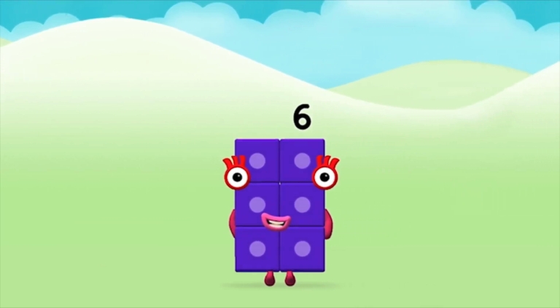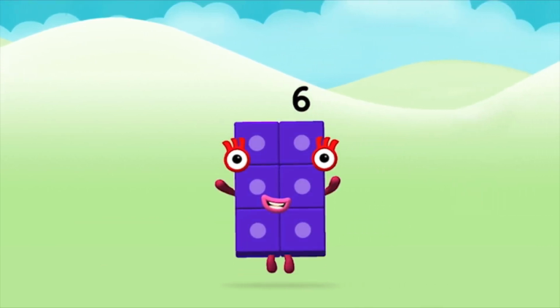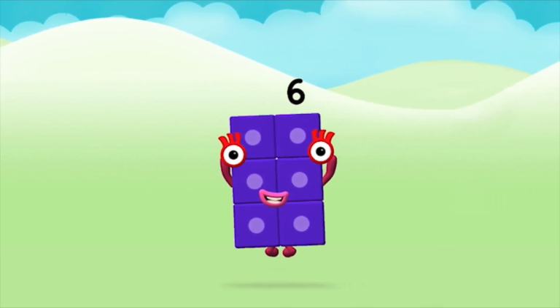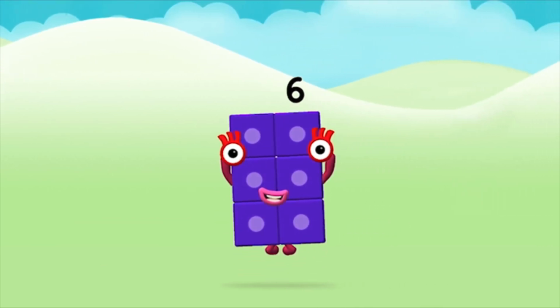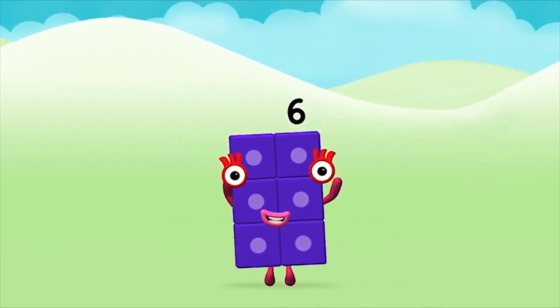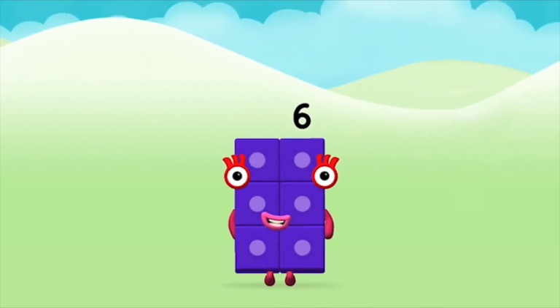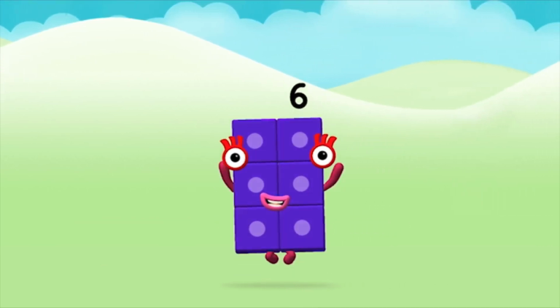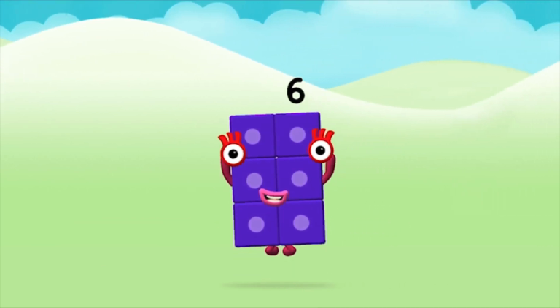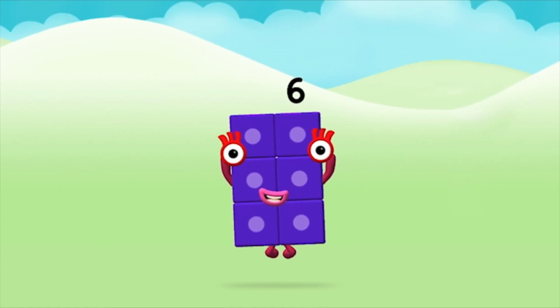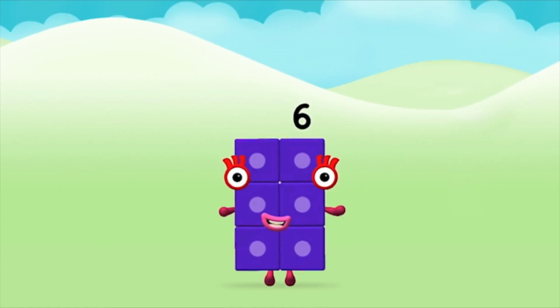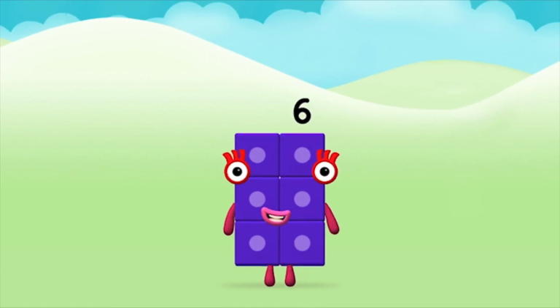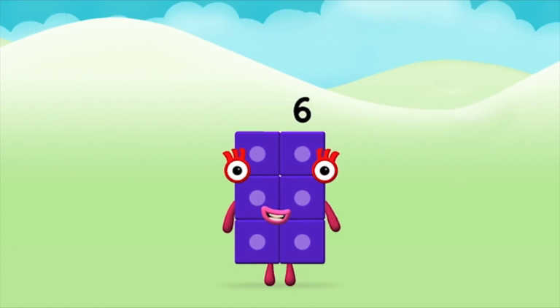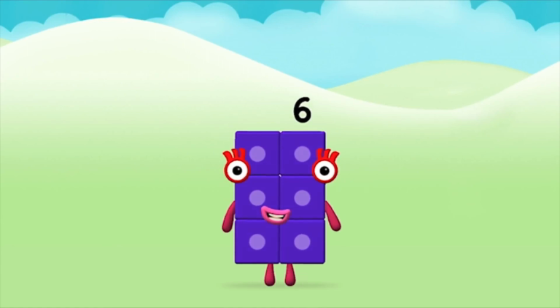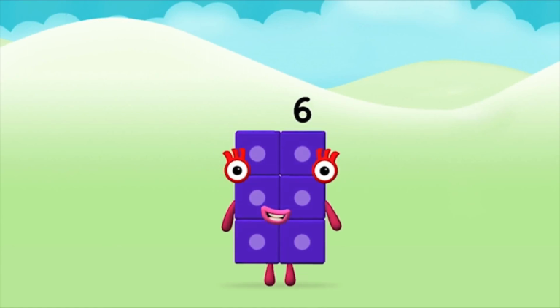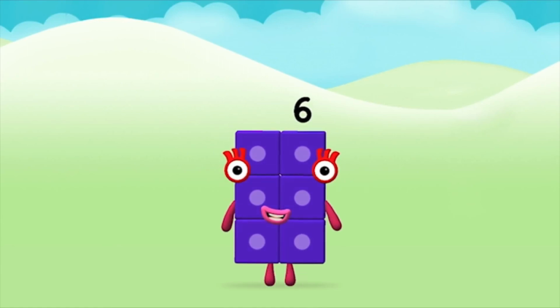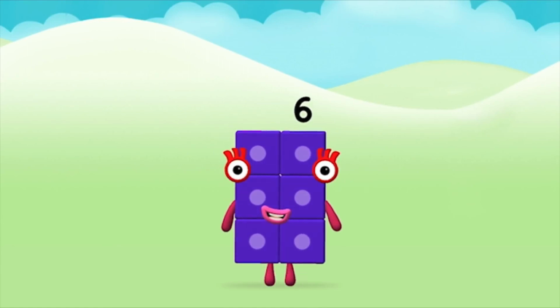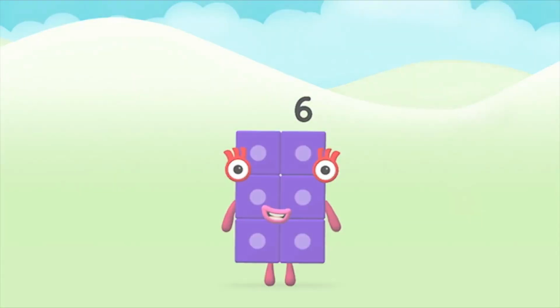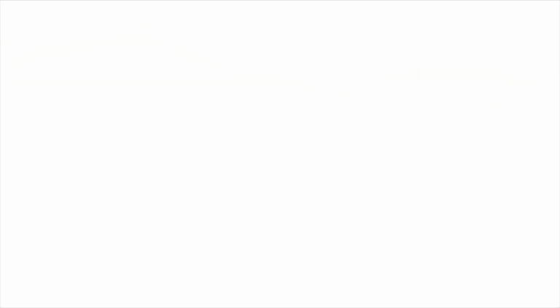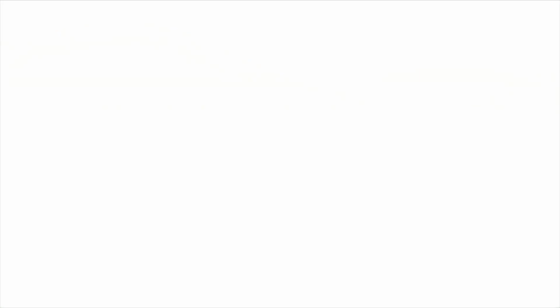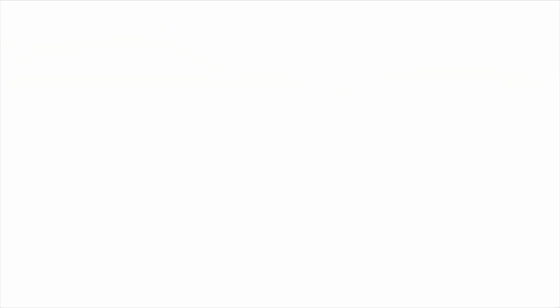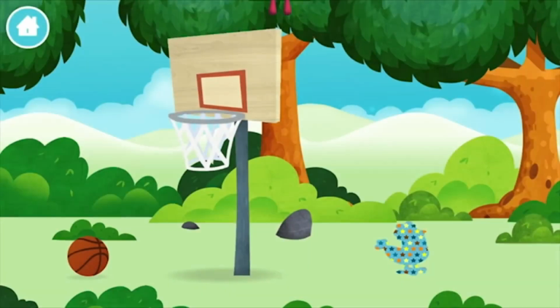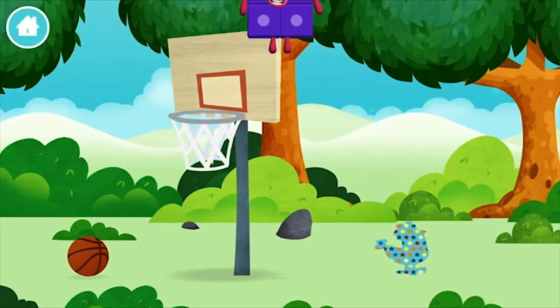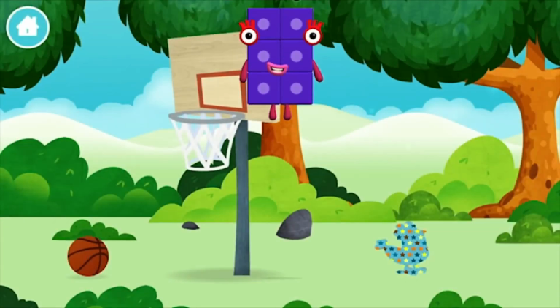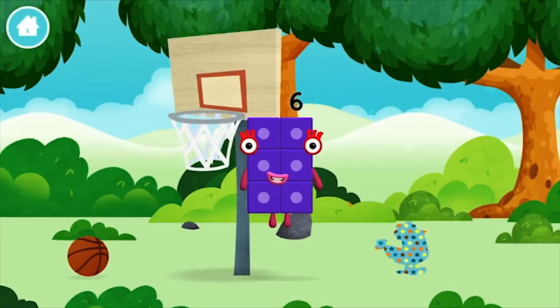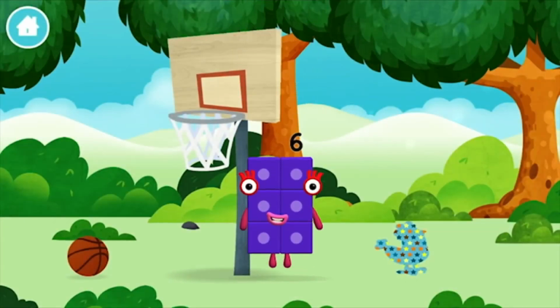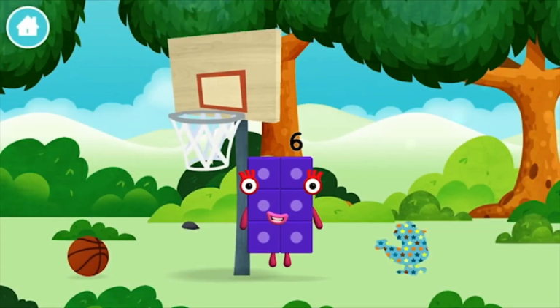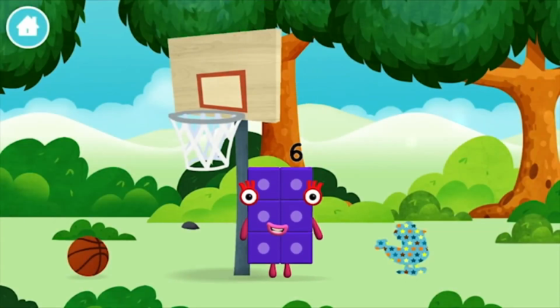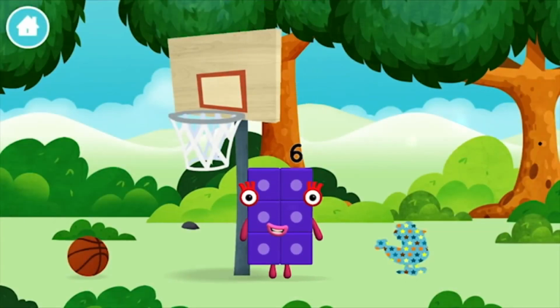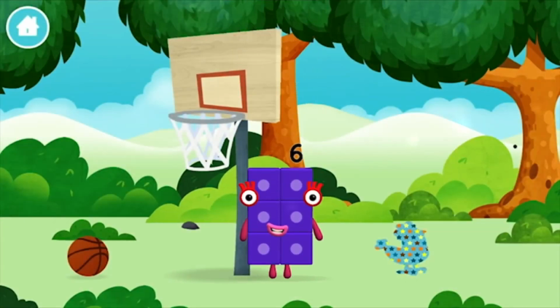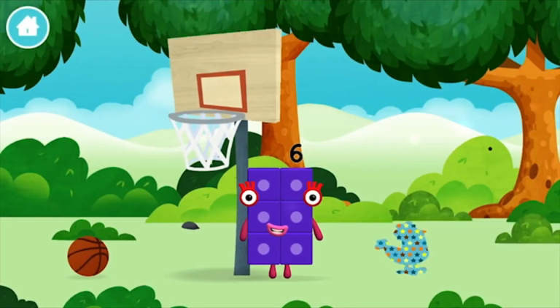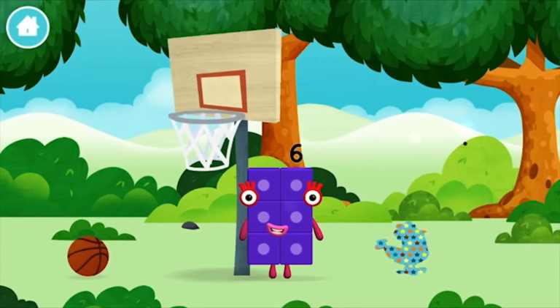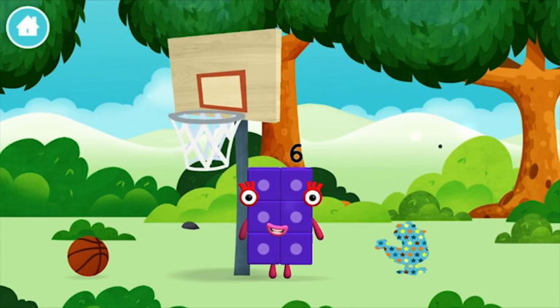That's it! You made number block six. You made a new number block.